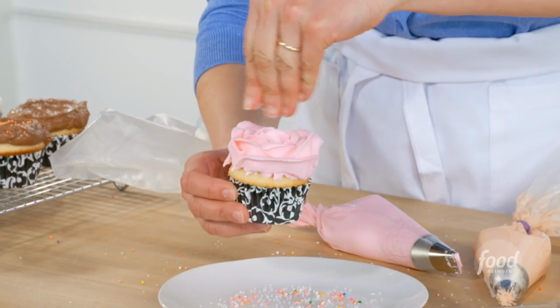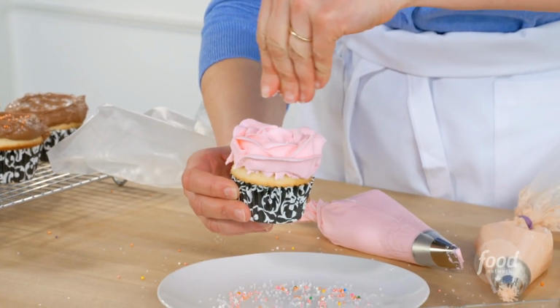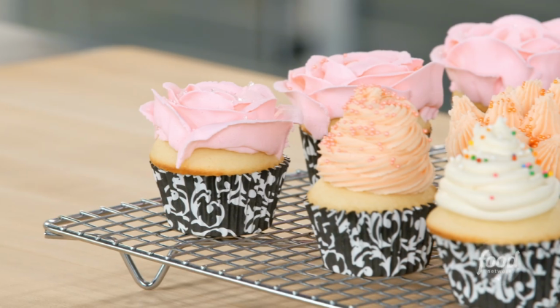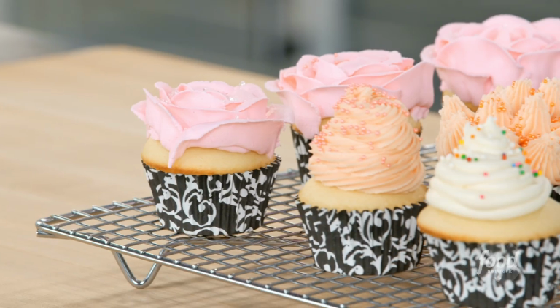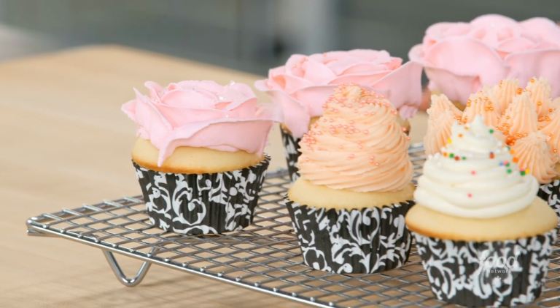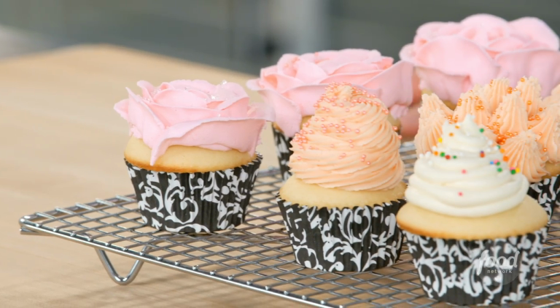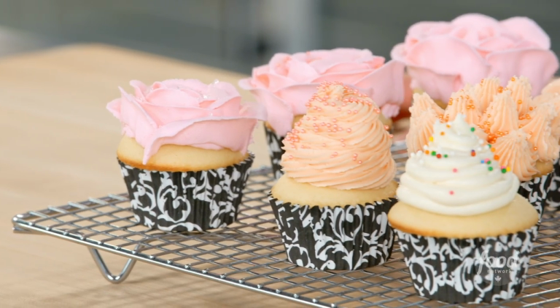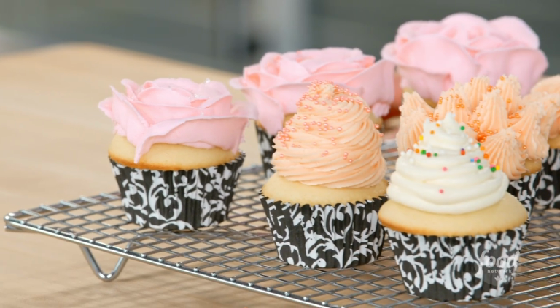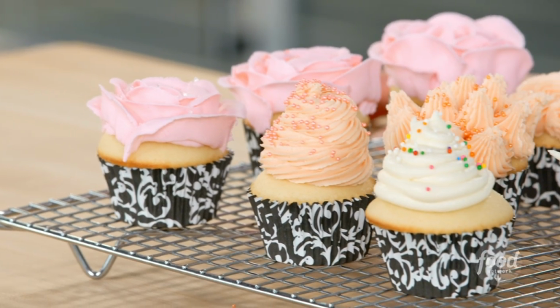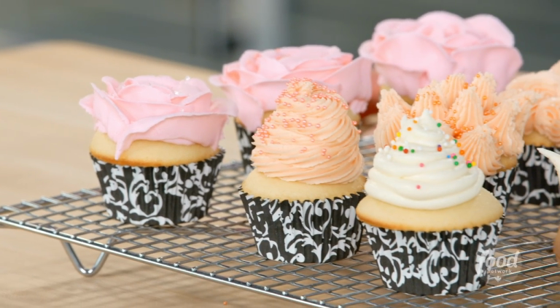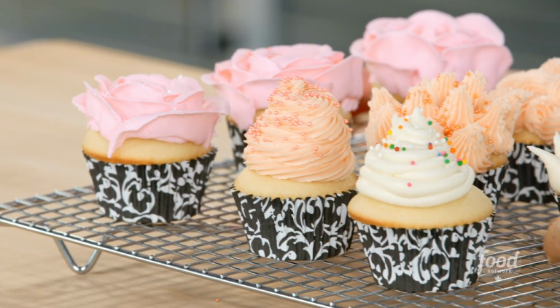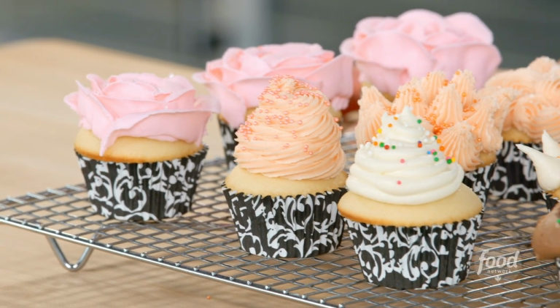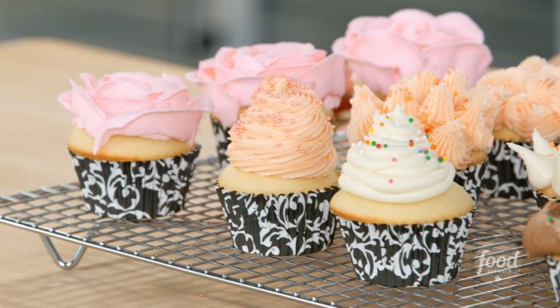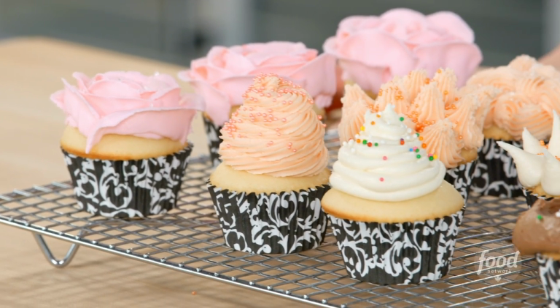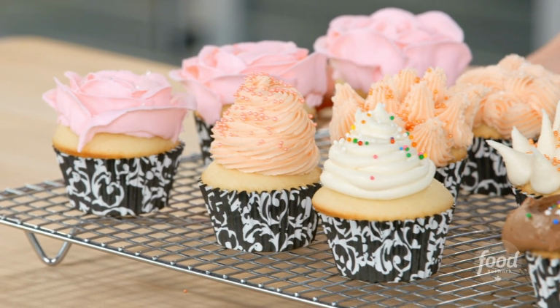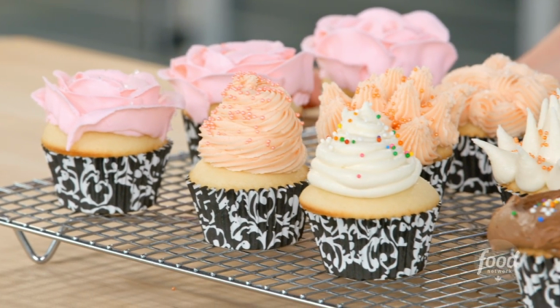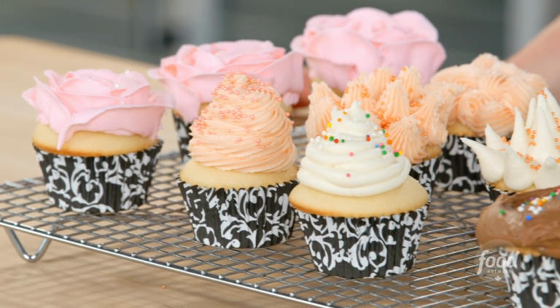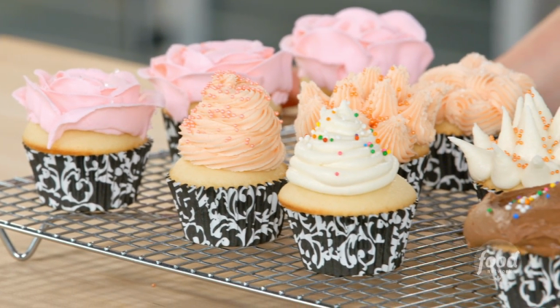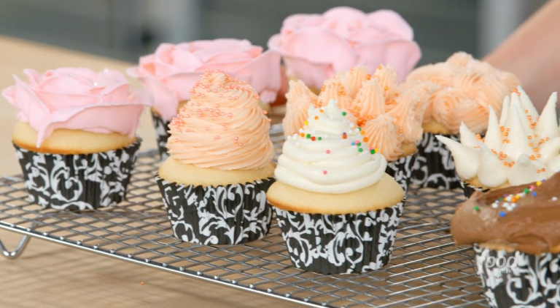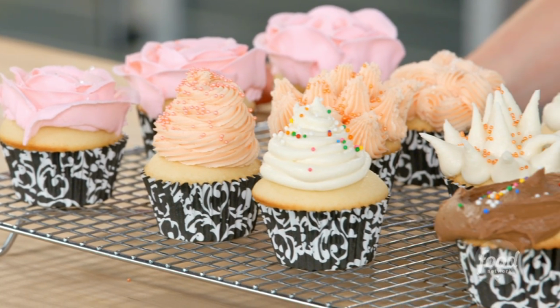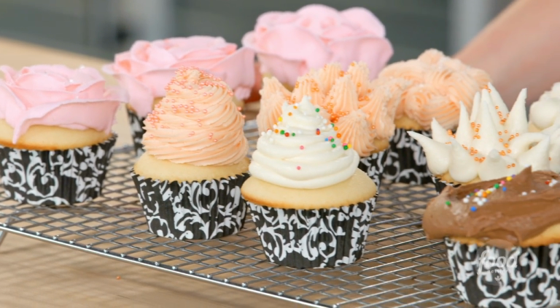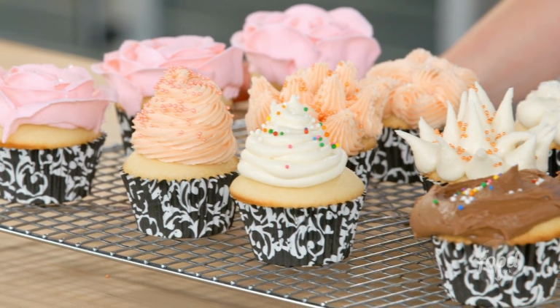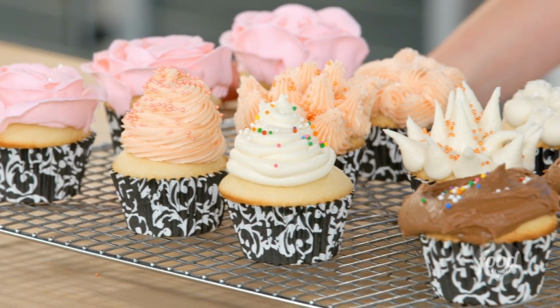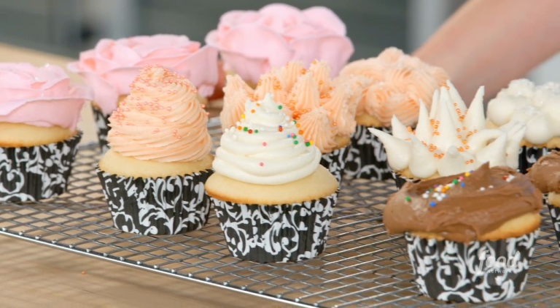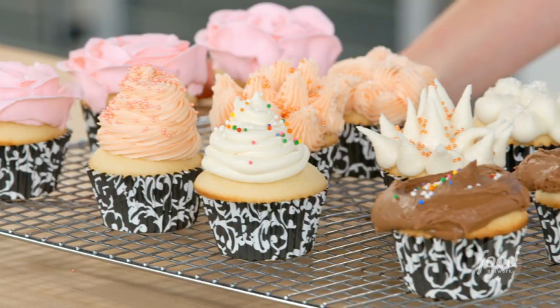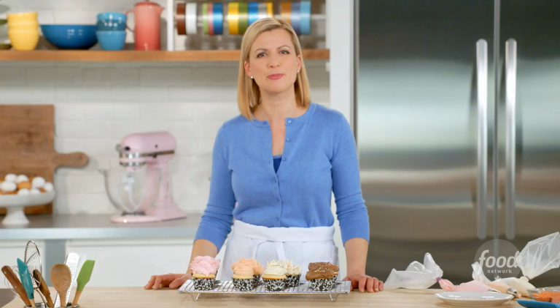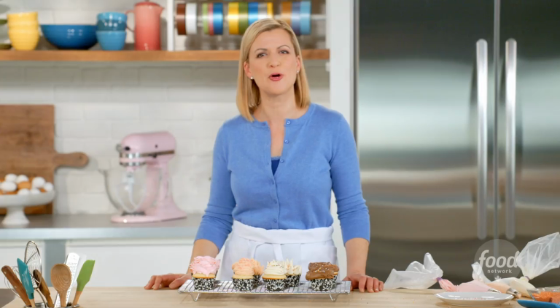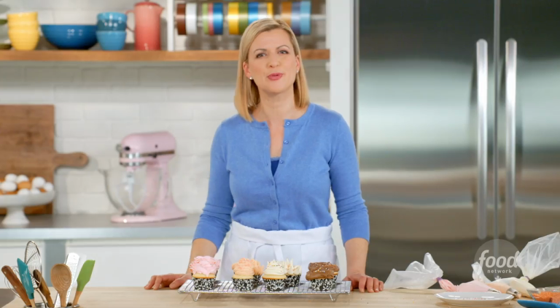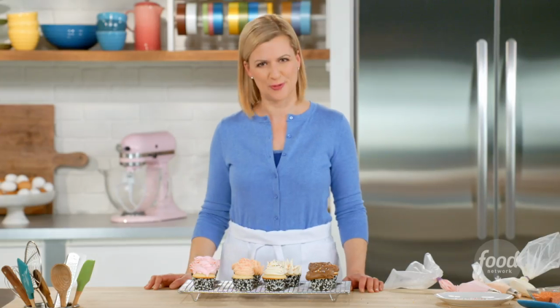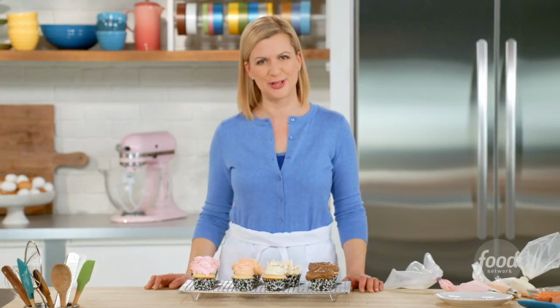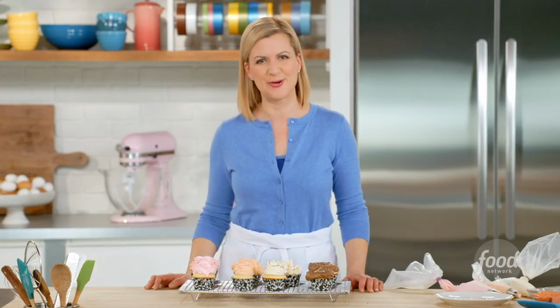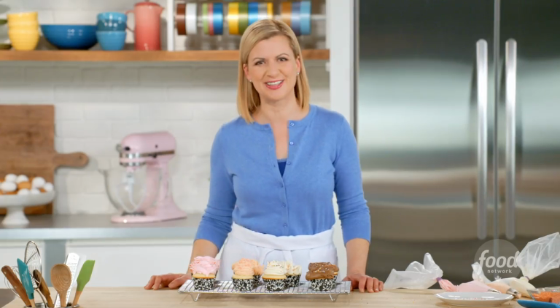And there it is — some great basics to get you on your cupcake way. You're going to be a pro before you know it.